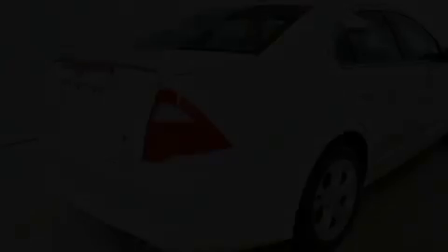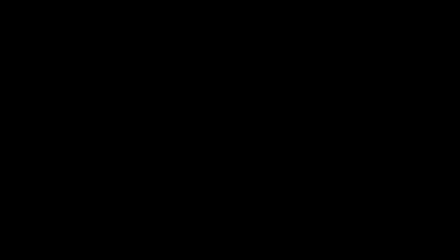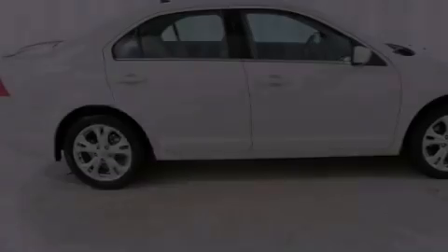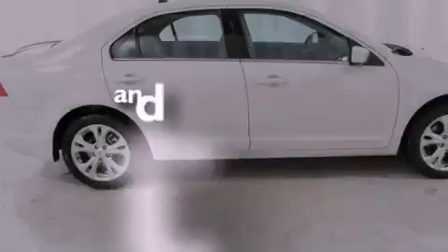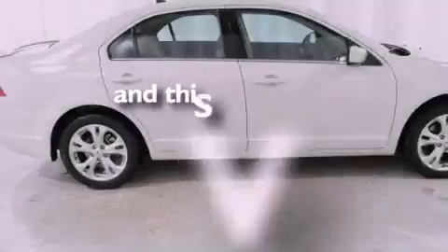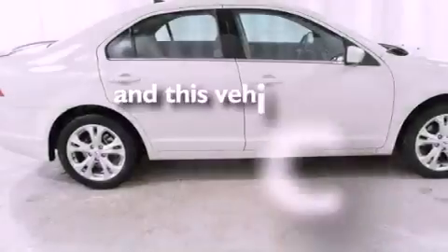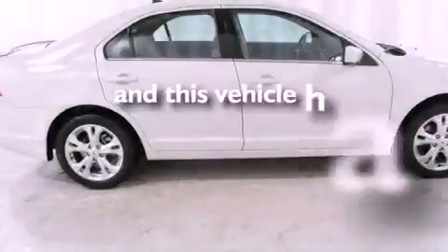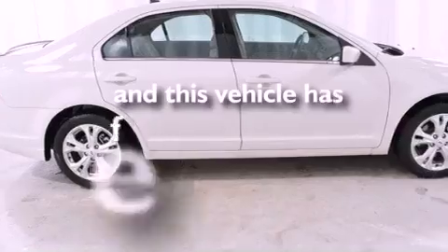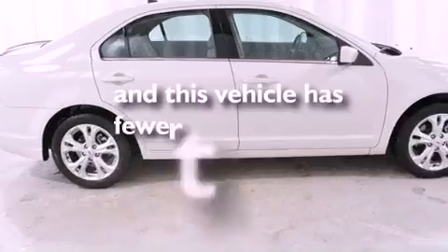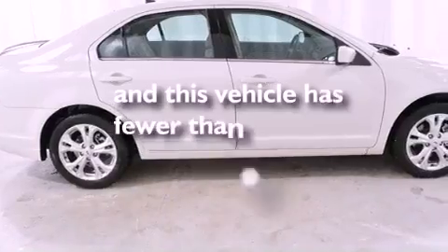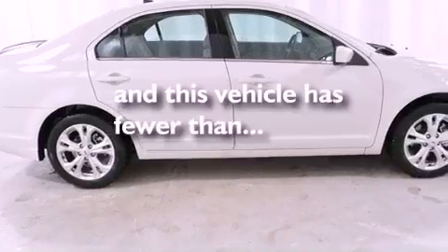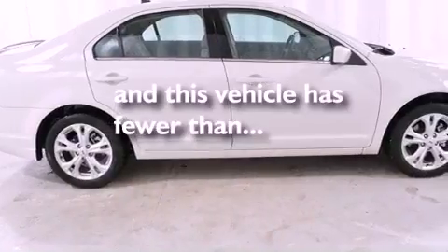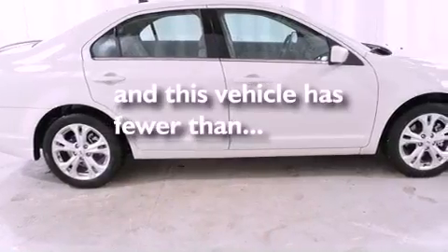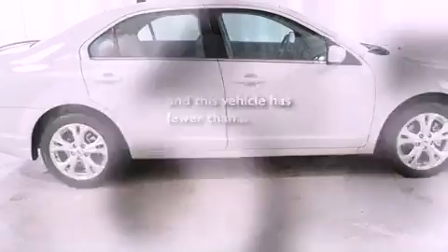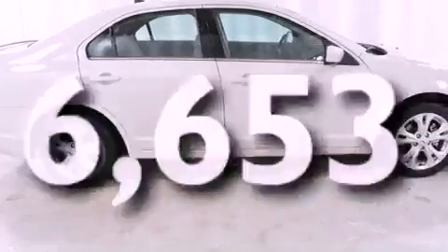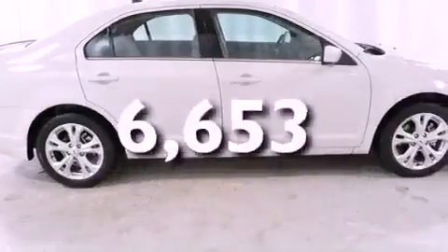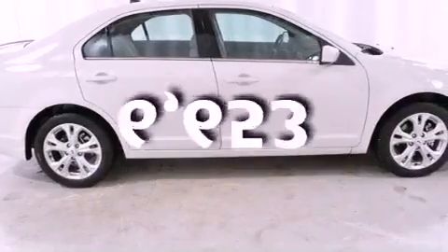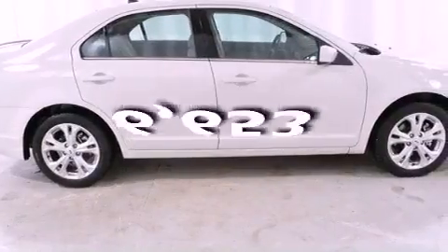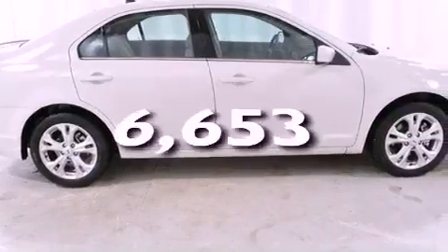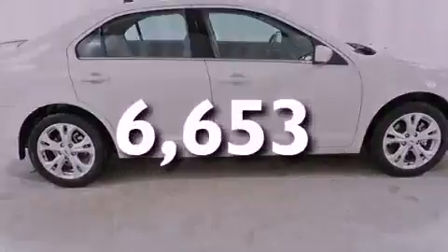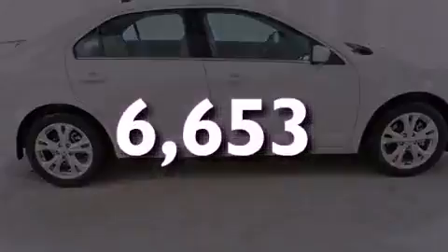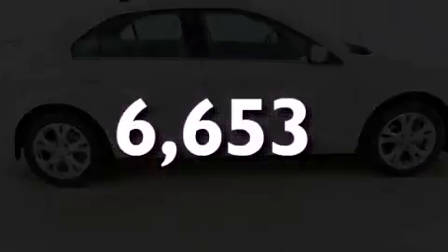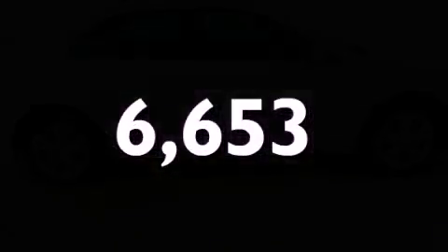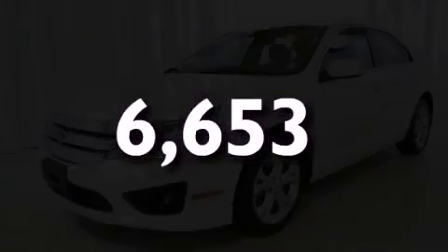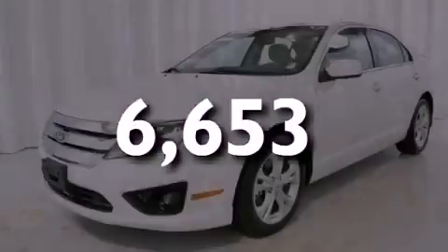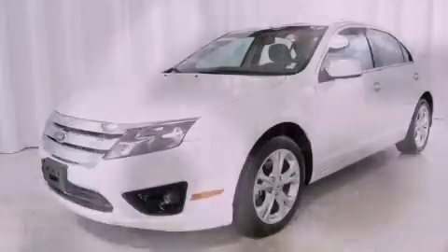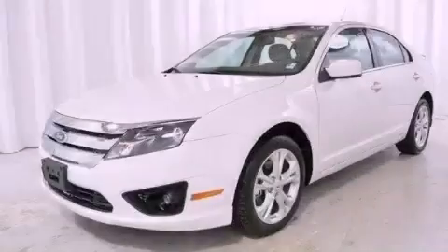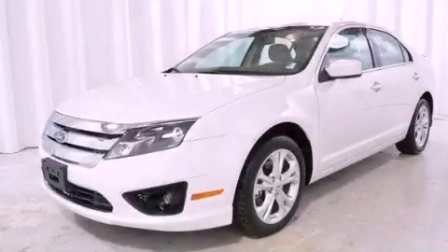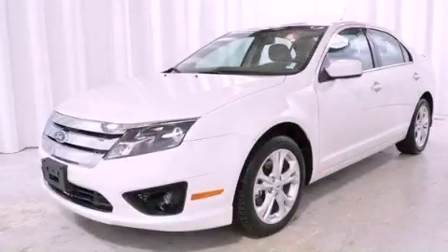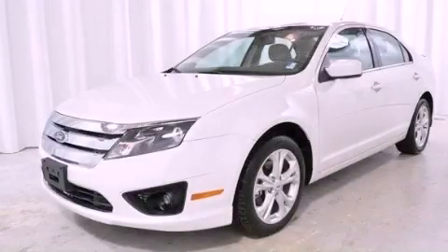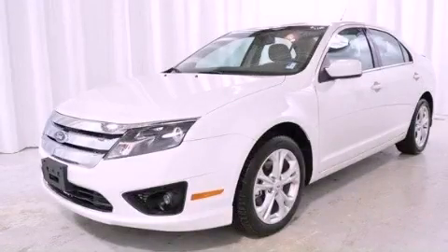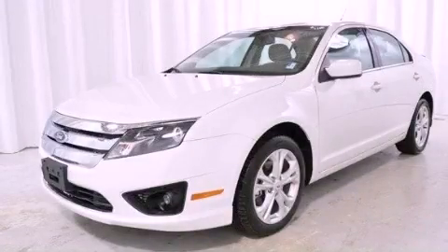This vehicle has fewer than 7,000 miles on the odometer. Contact us today to arrange your test drive.